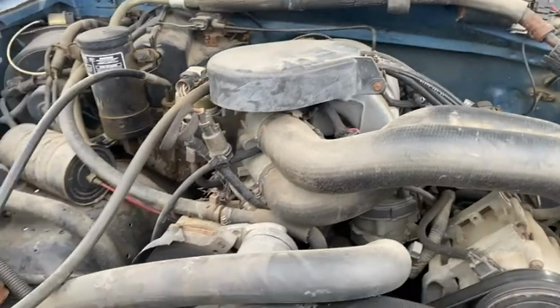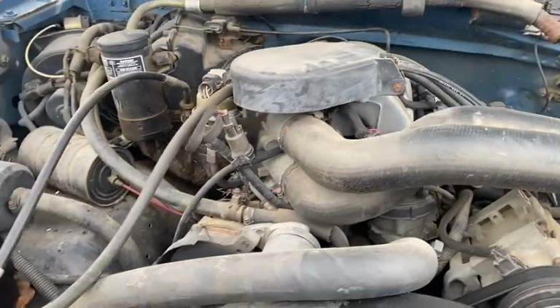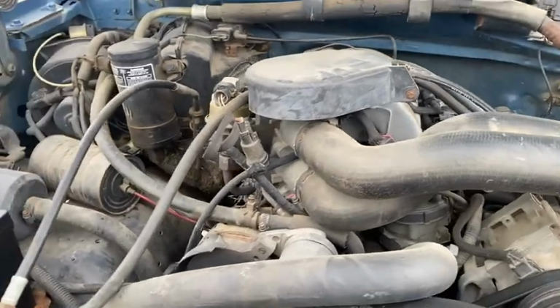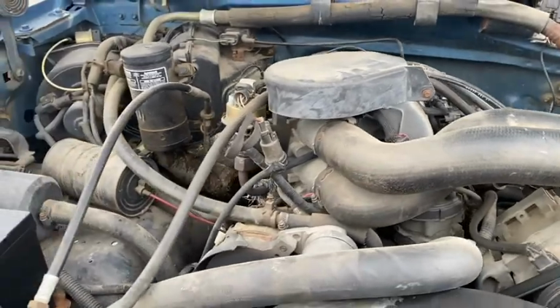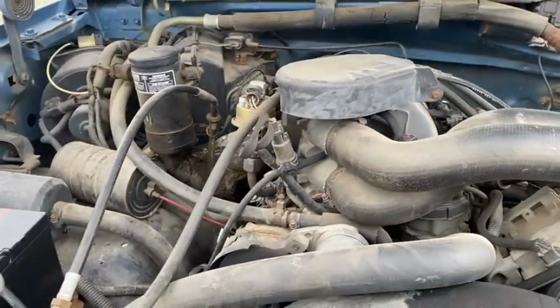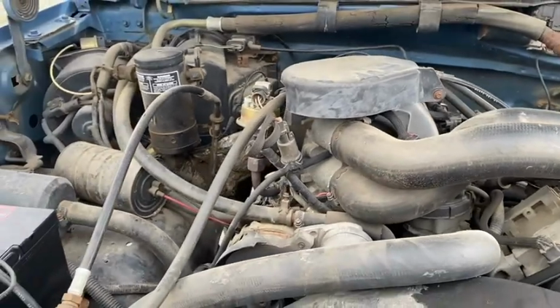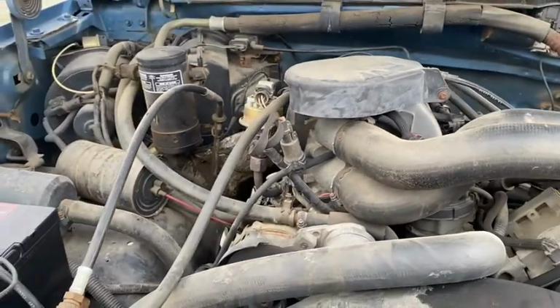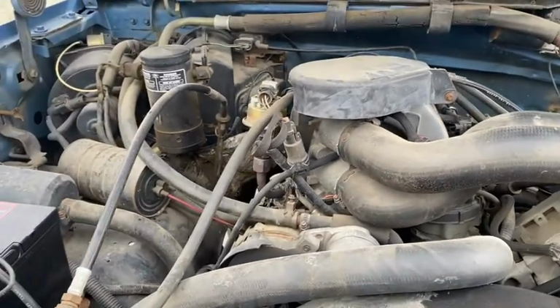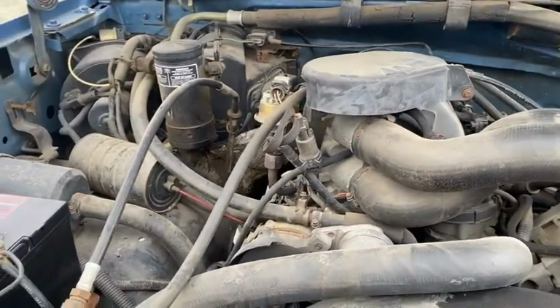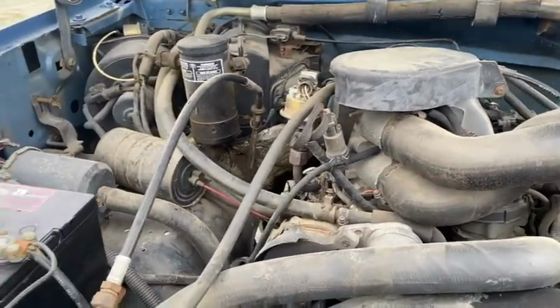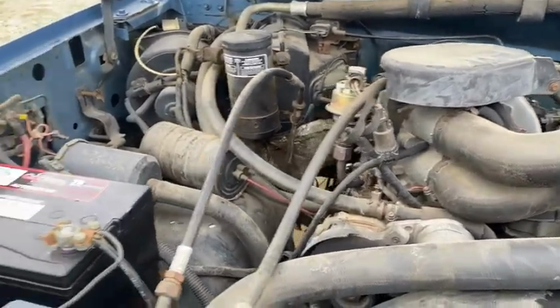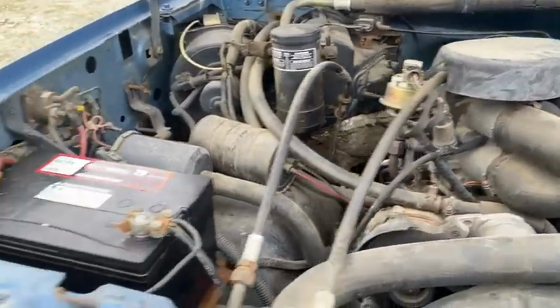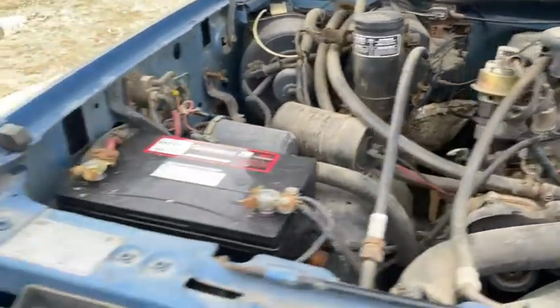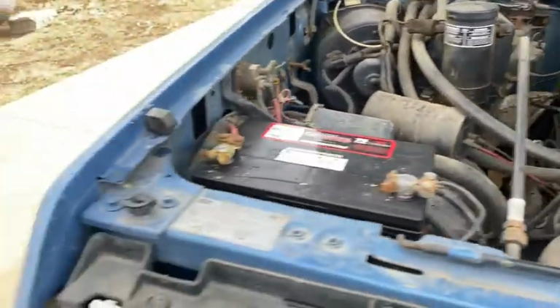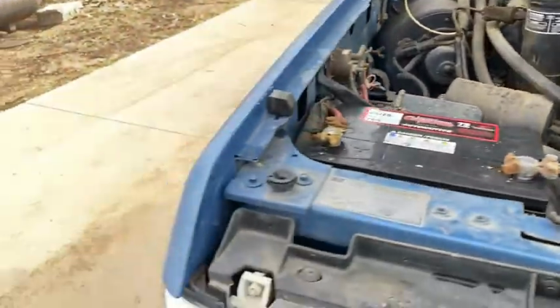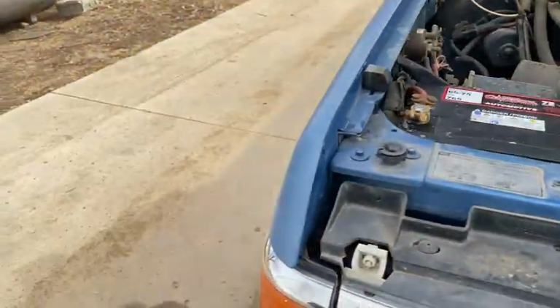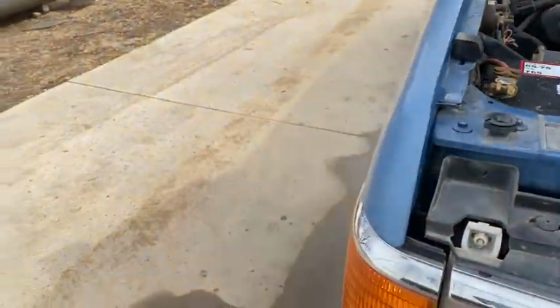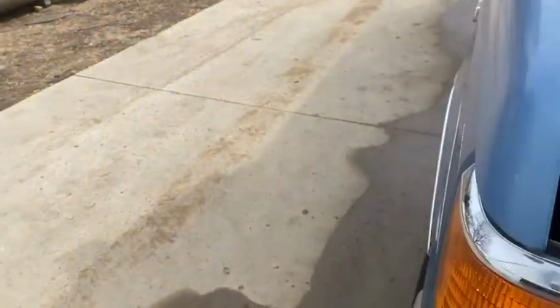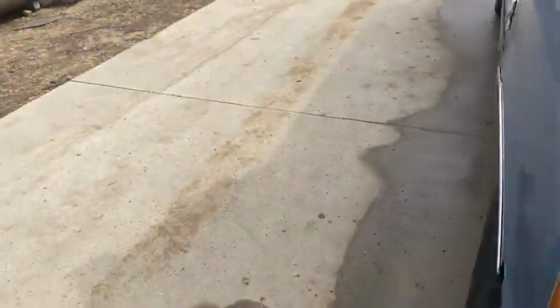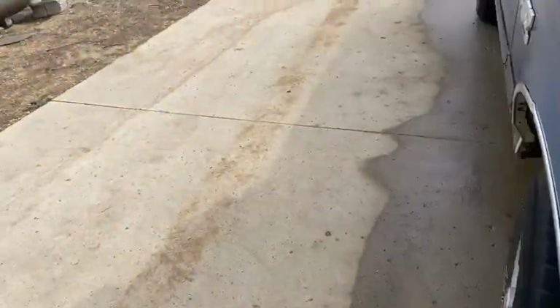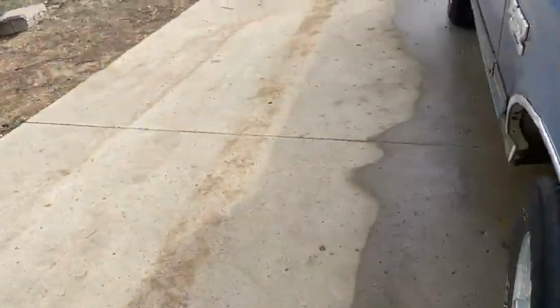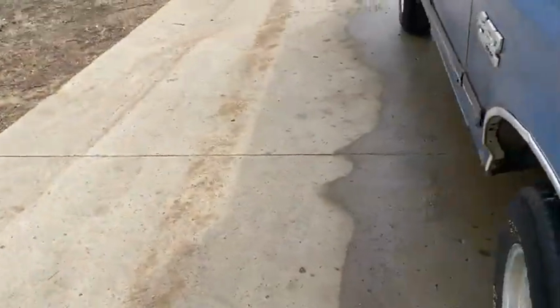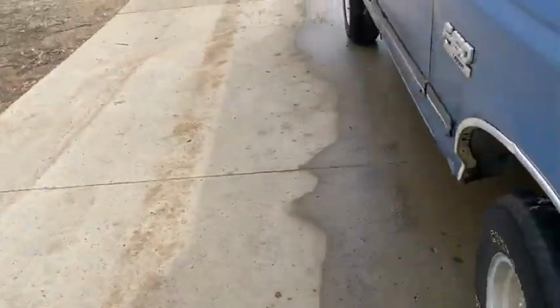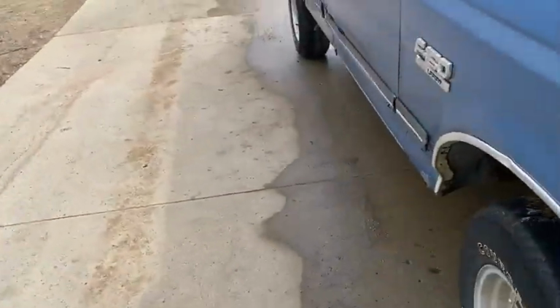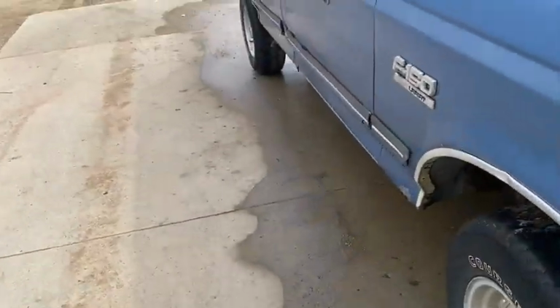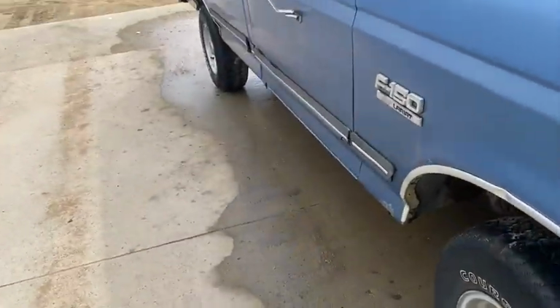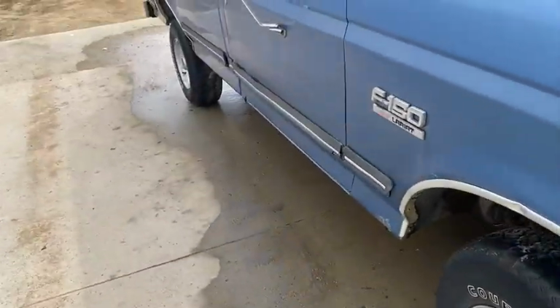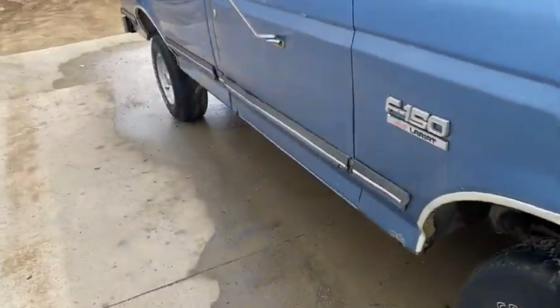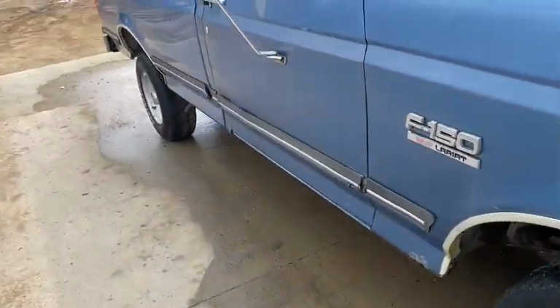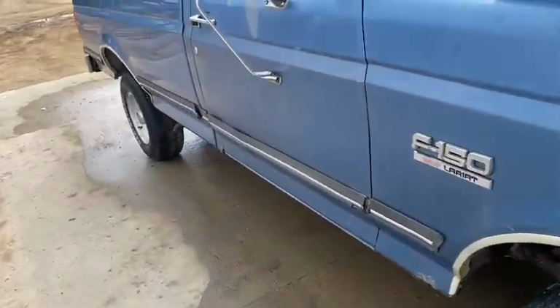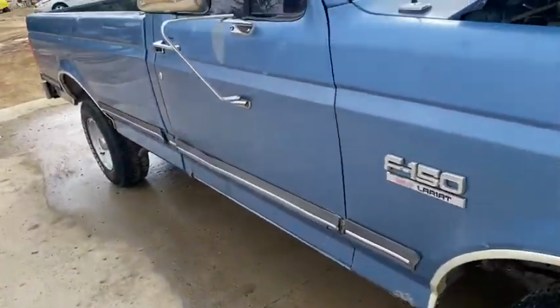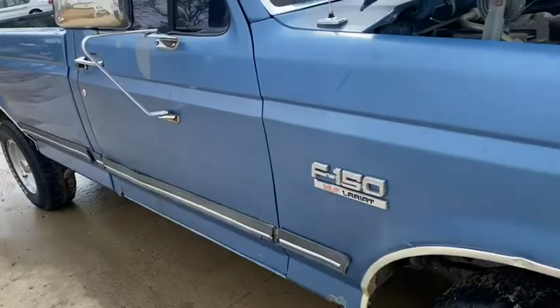Still an R-12 system. Probably like all Fords, leaked out, you know.